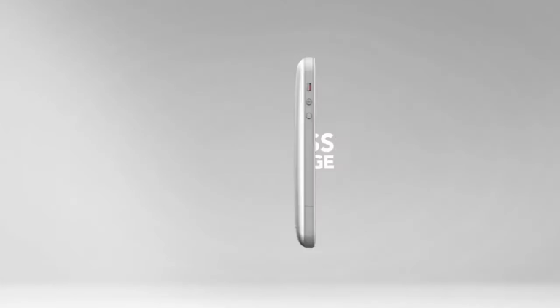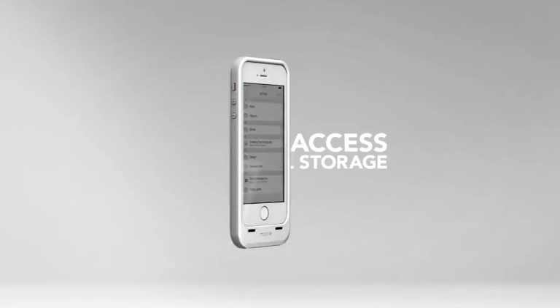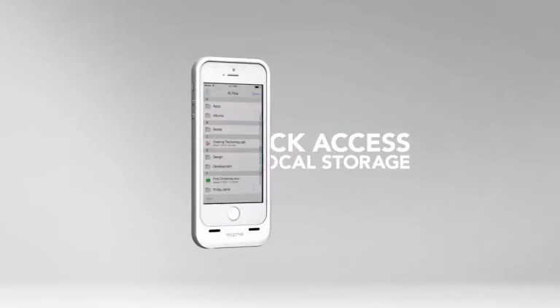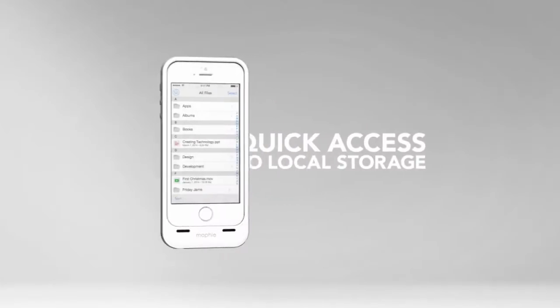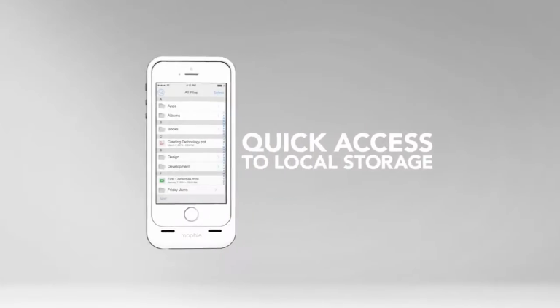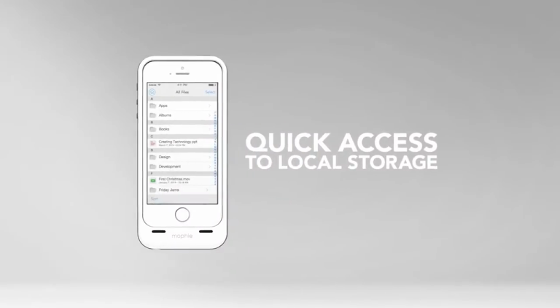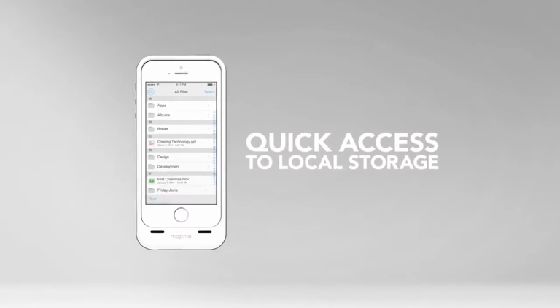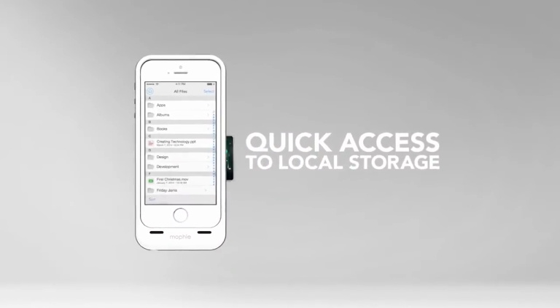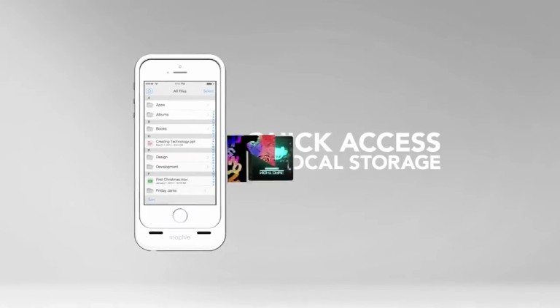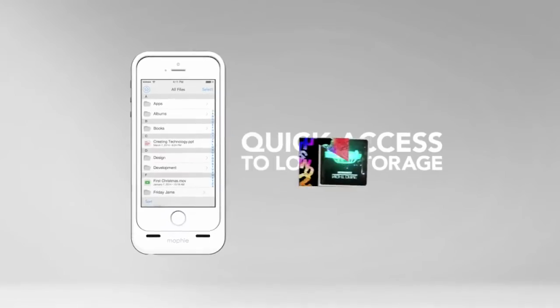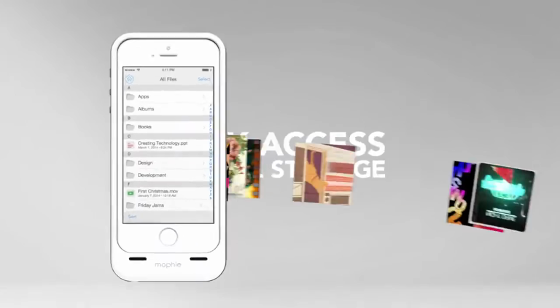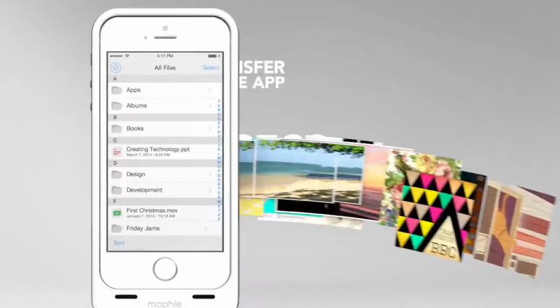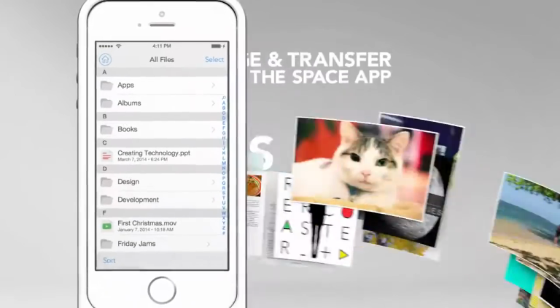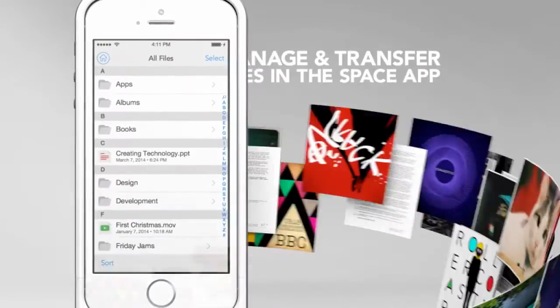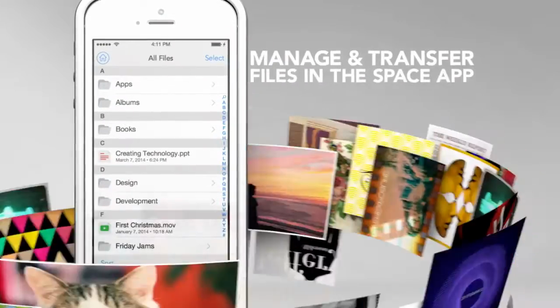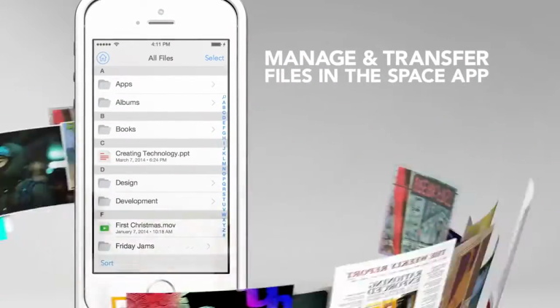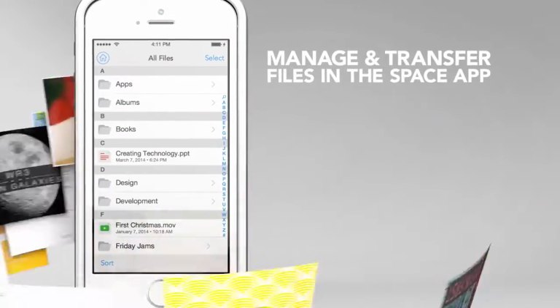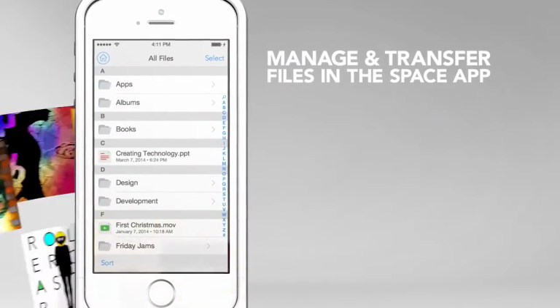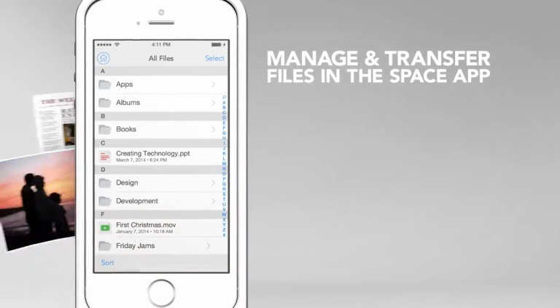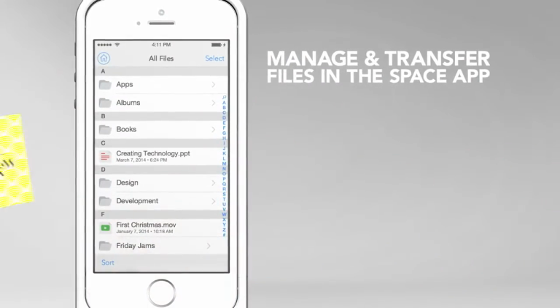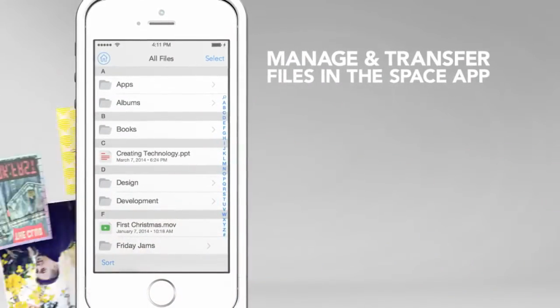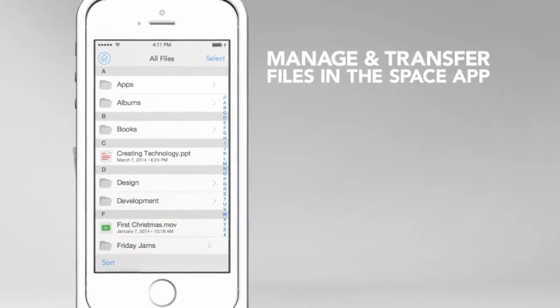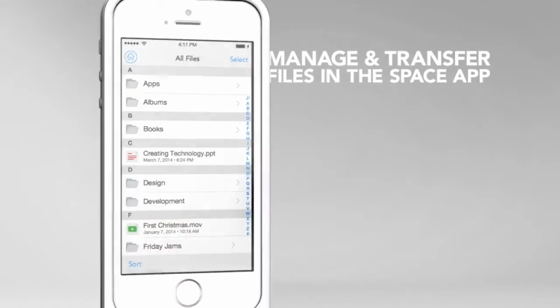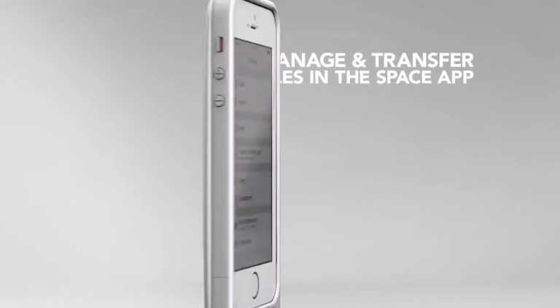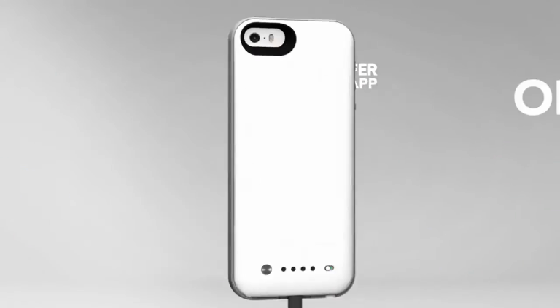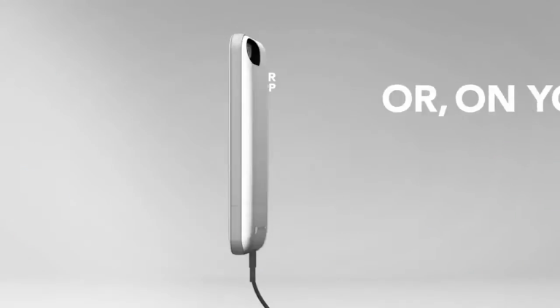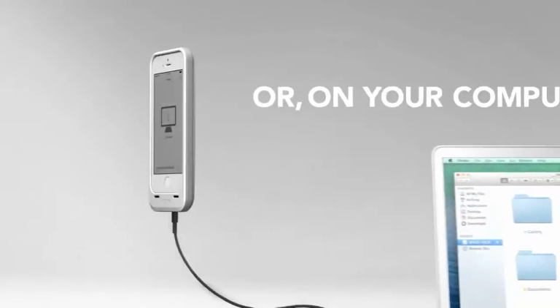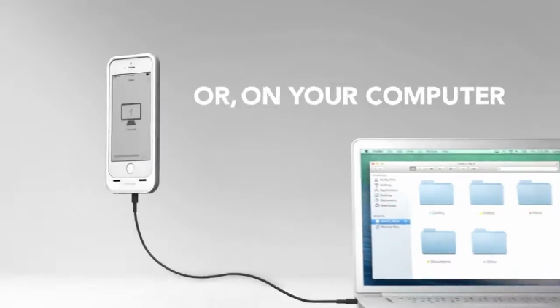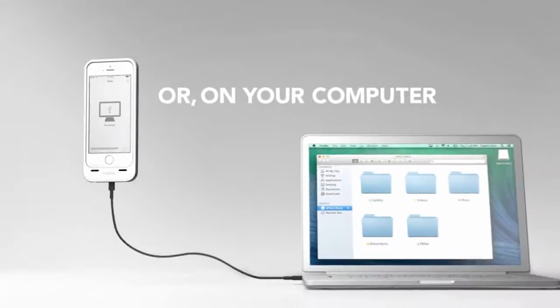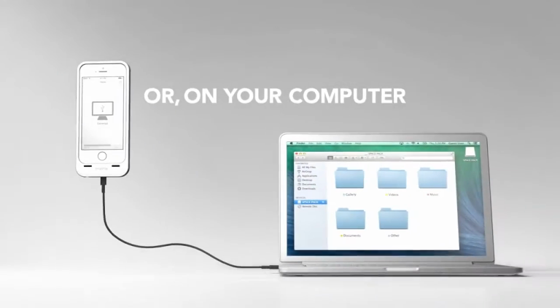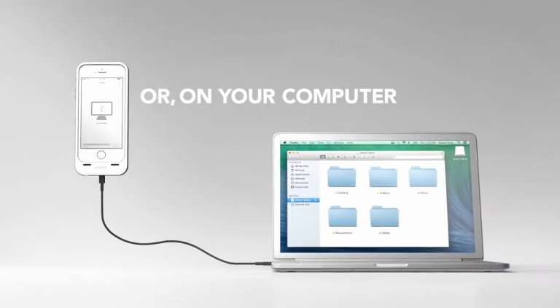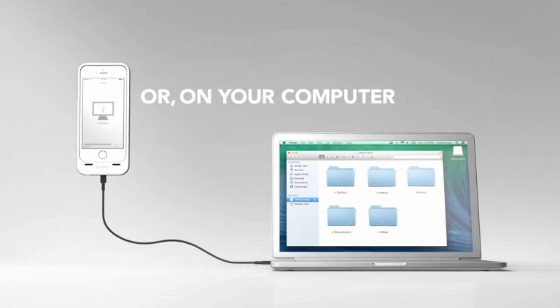The Space Pack gives you quick access to all of your files and lets you manage them from the app or right from your computer.